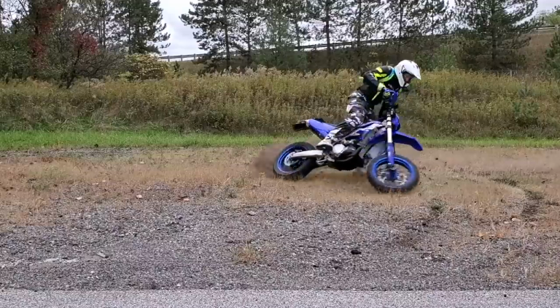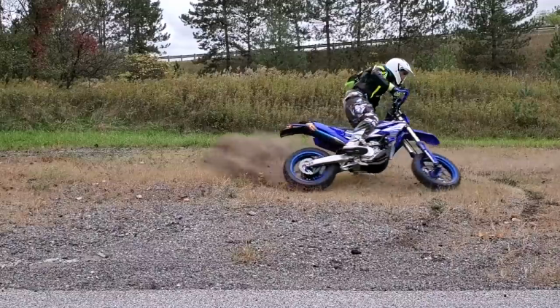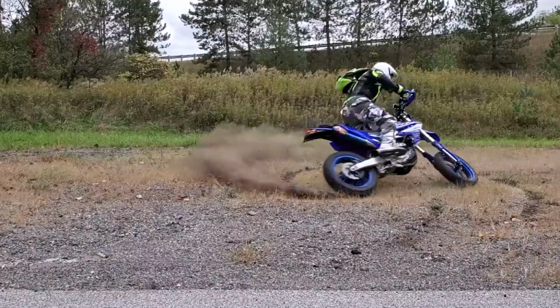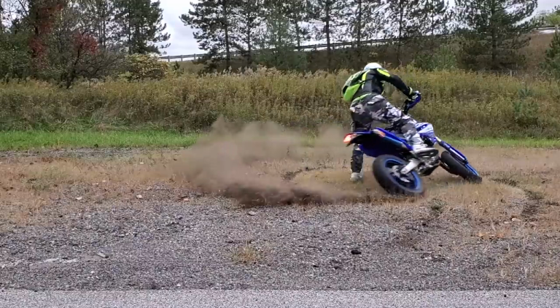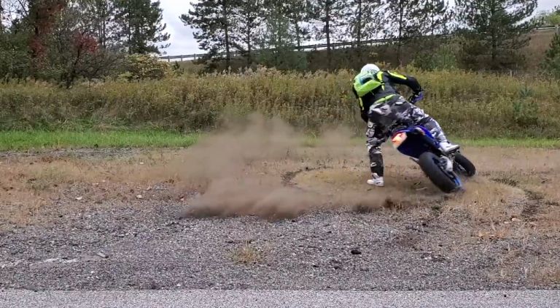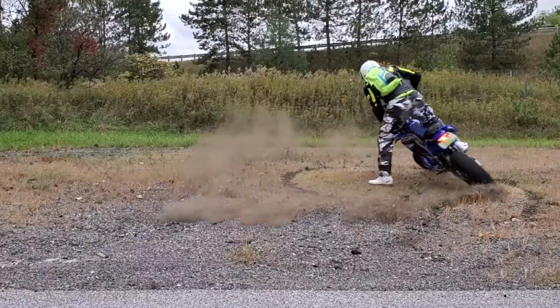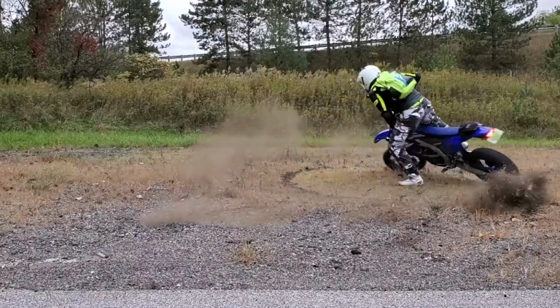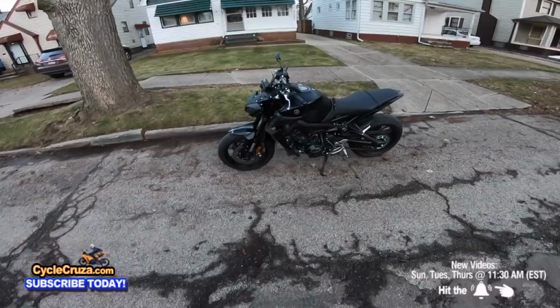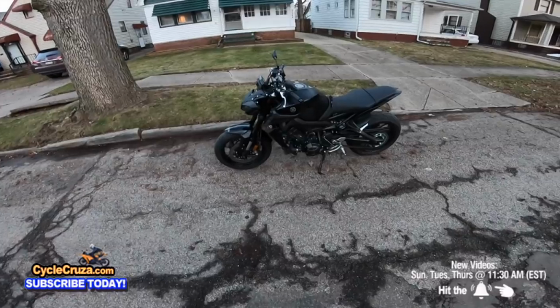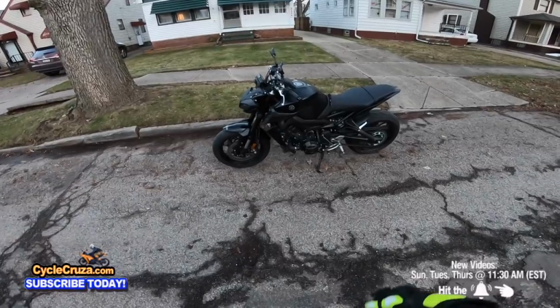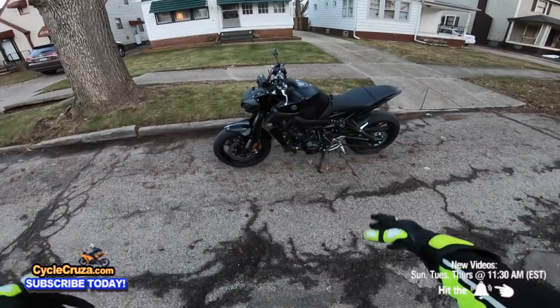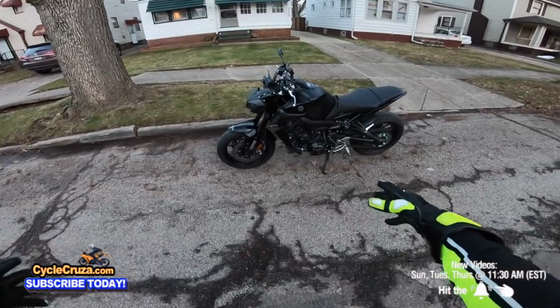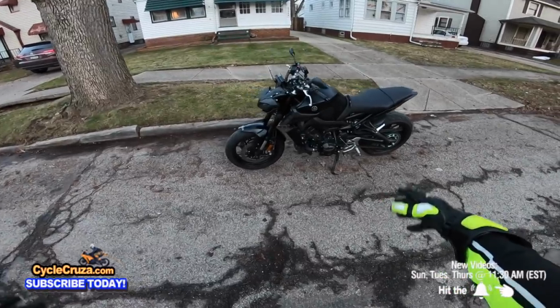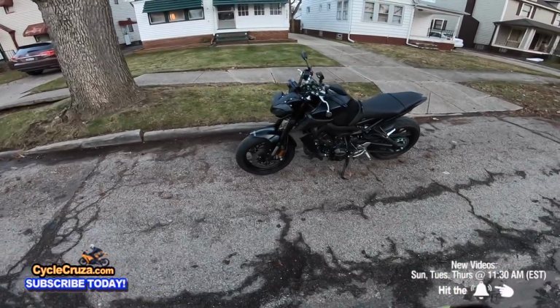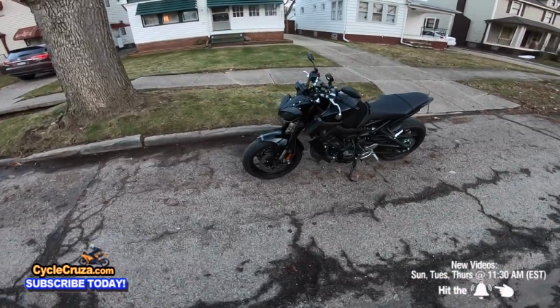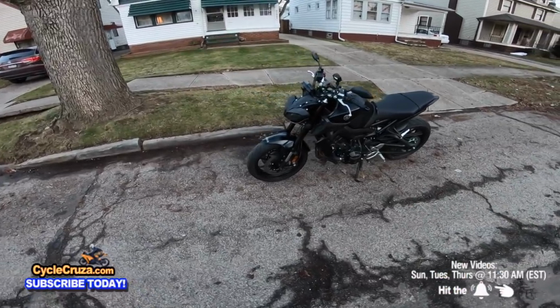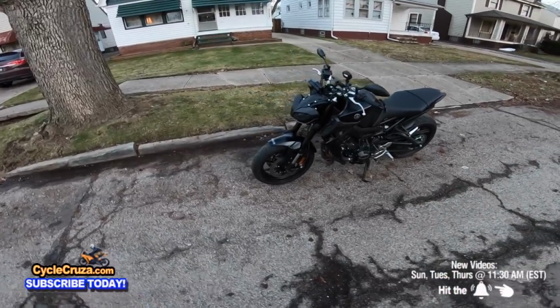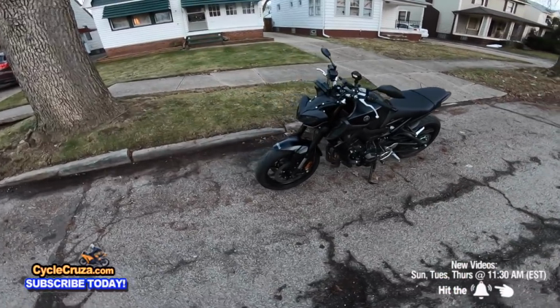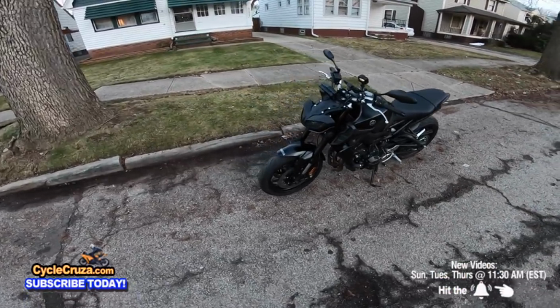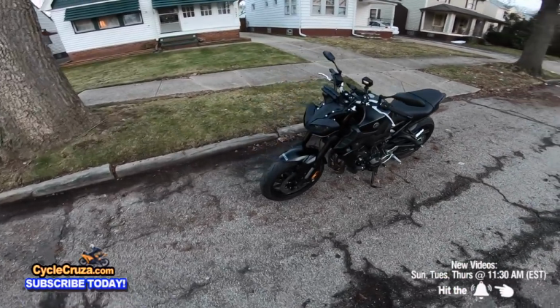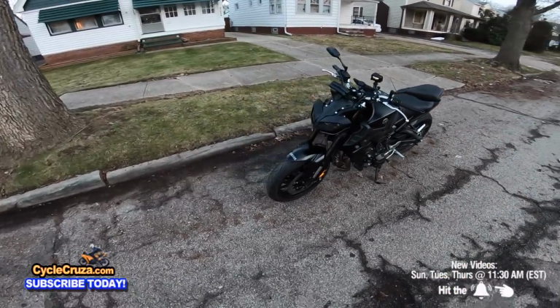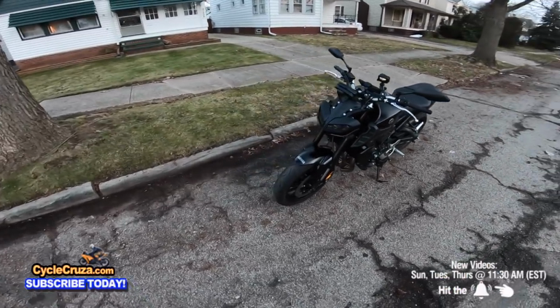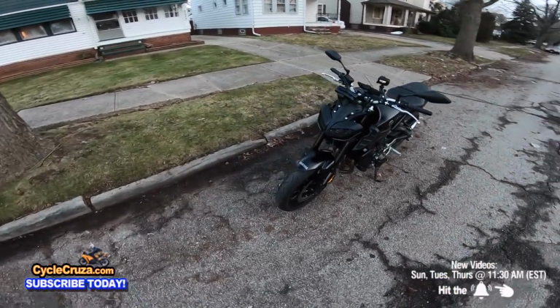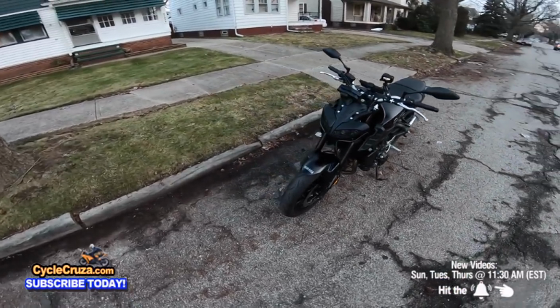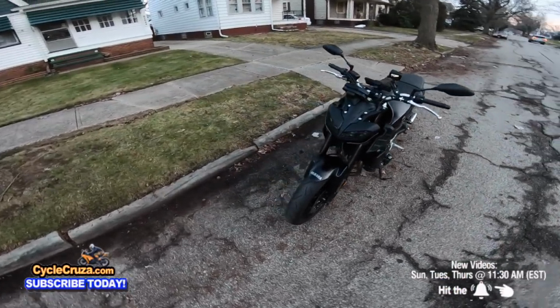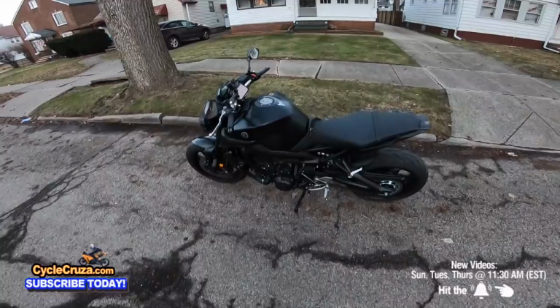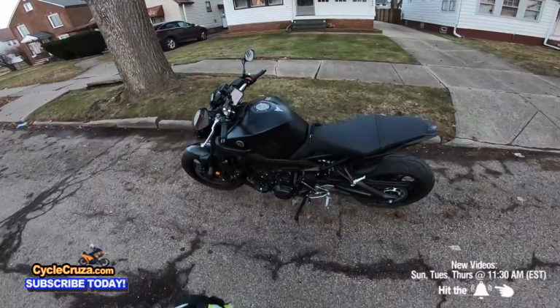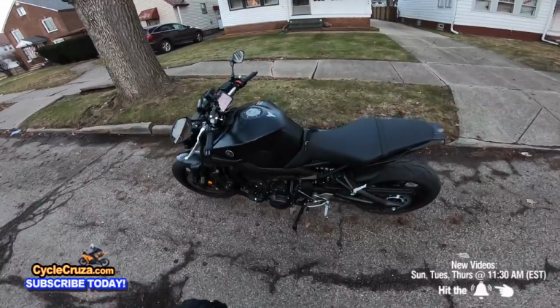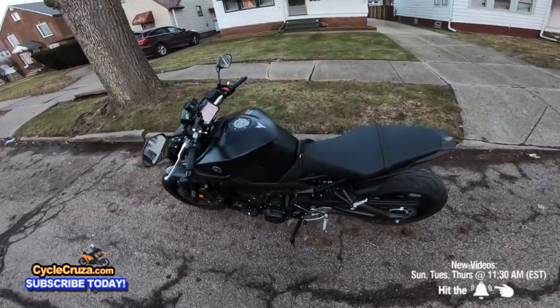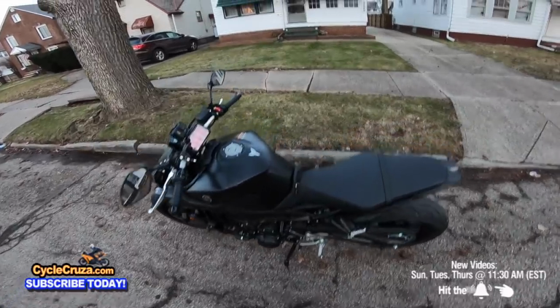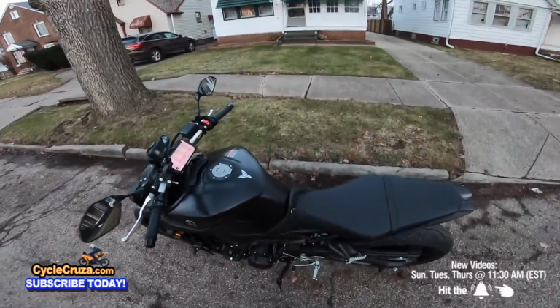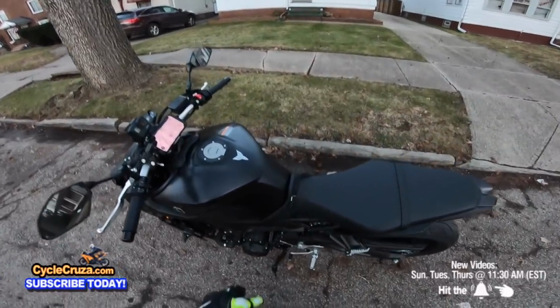Subscribe today! Got the 2020 Yamaha MT-09 out here, boy. Bike looking proper!